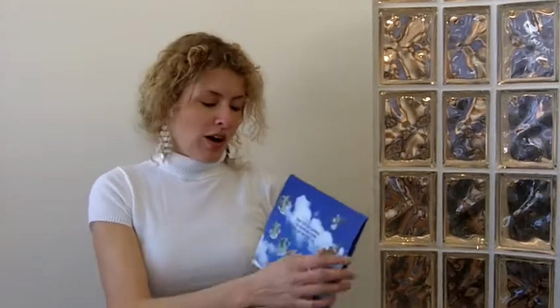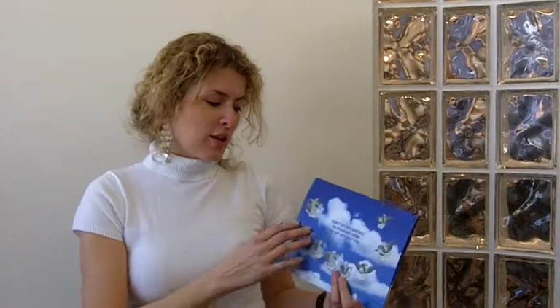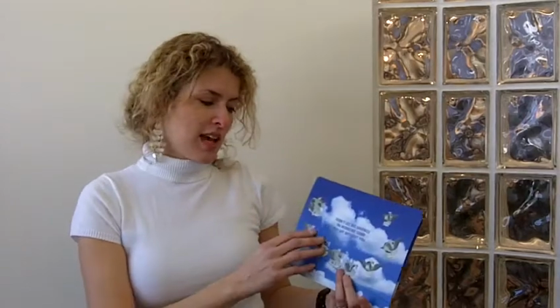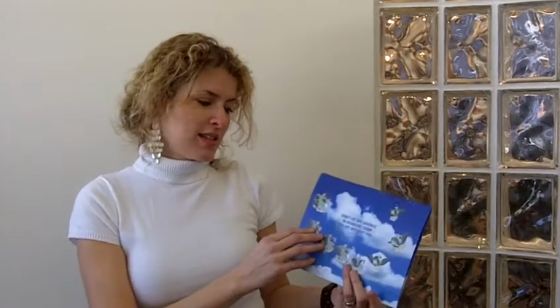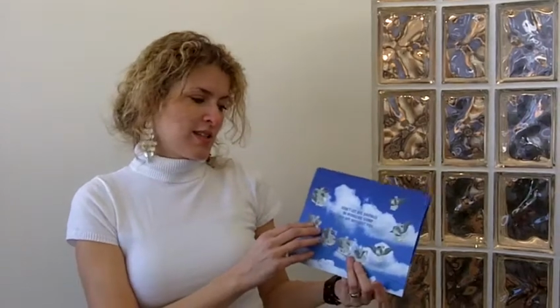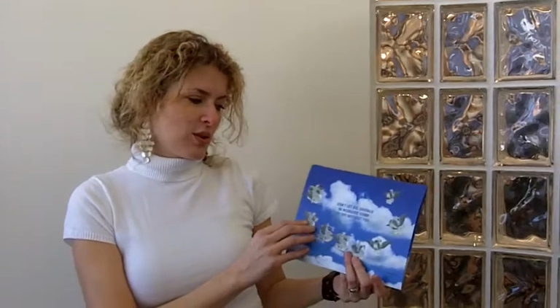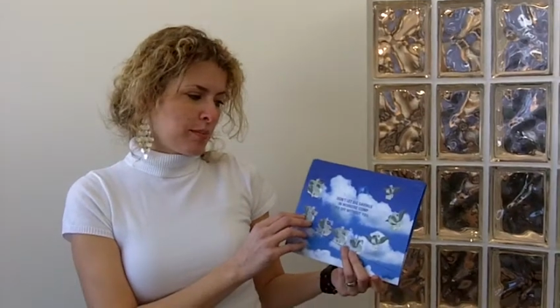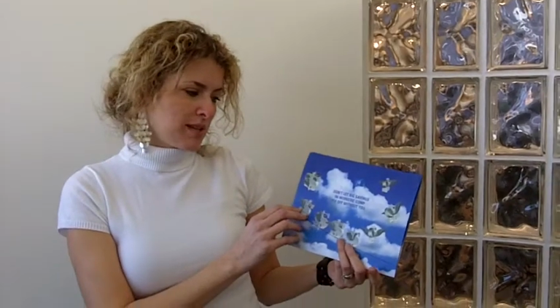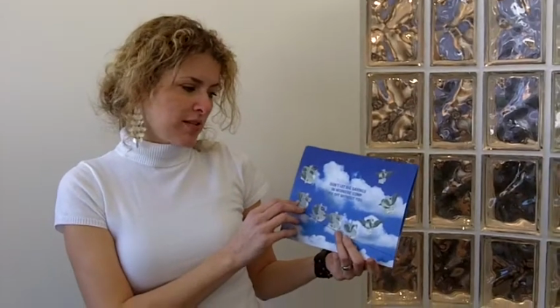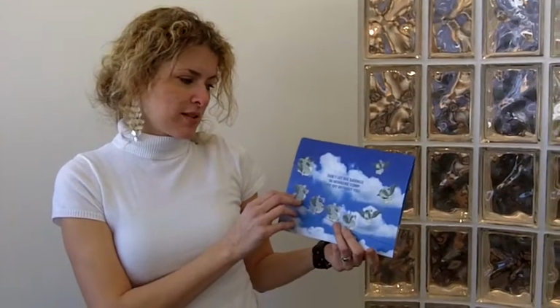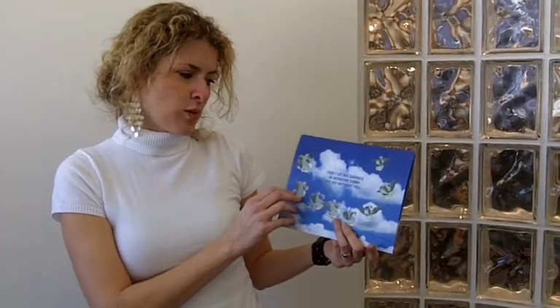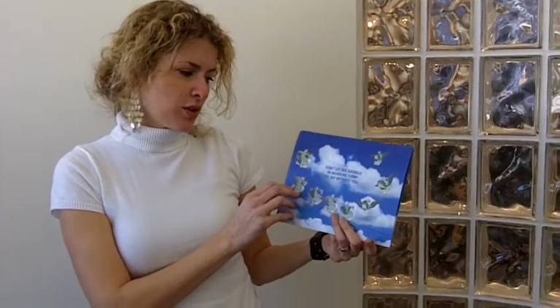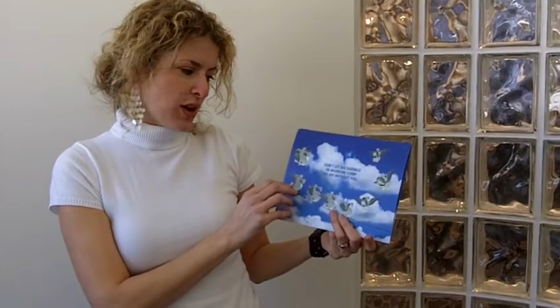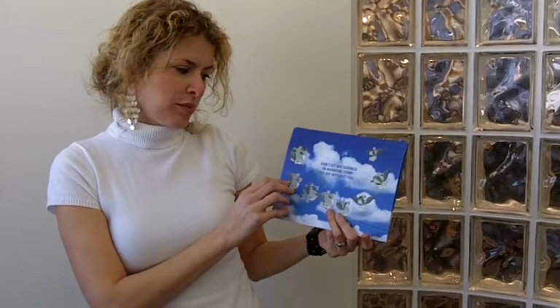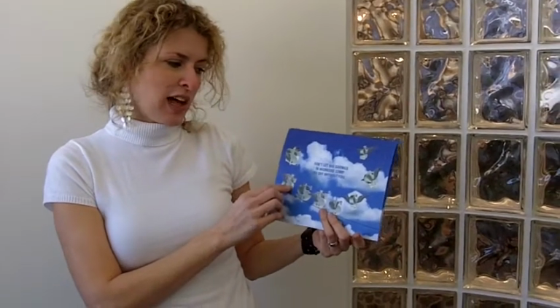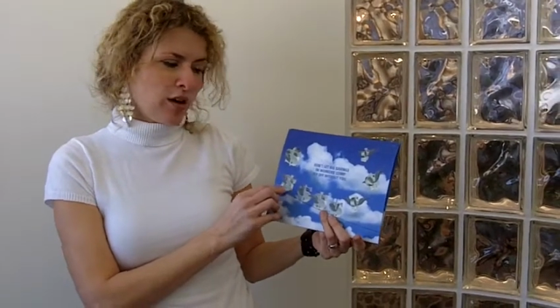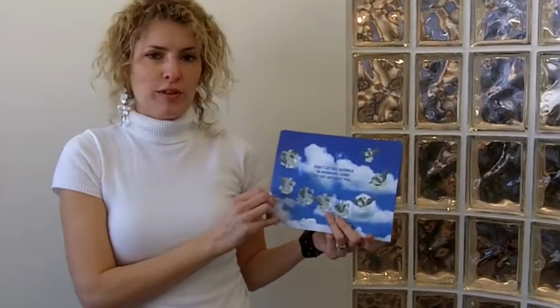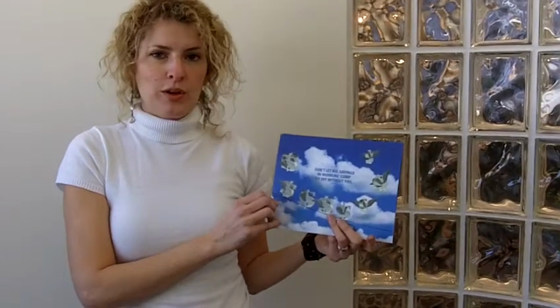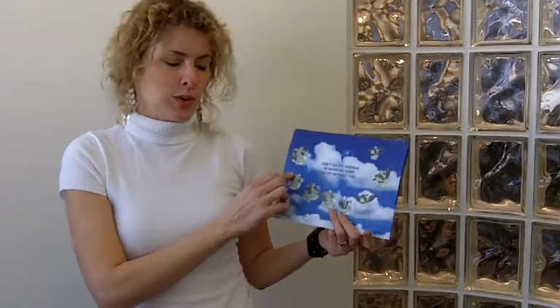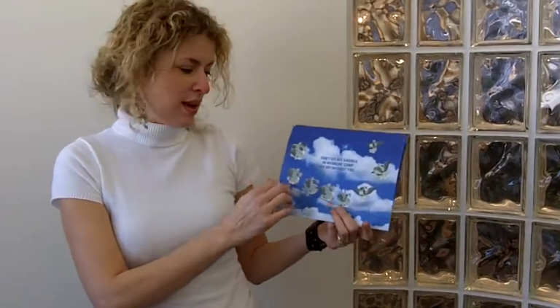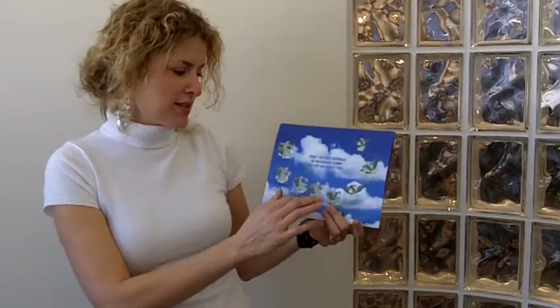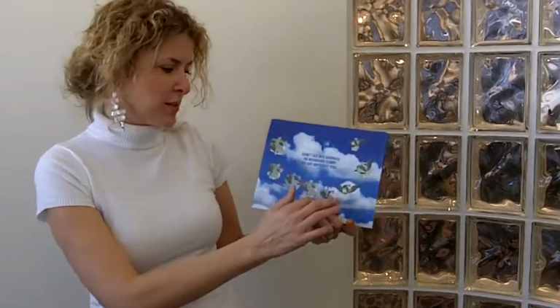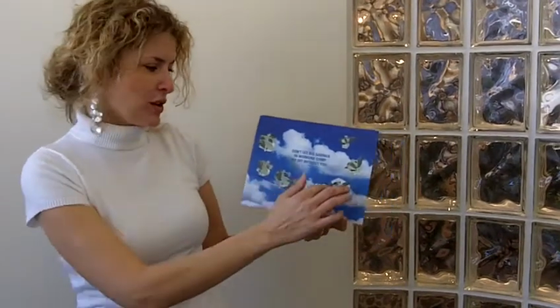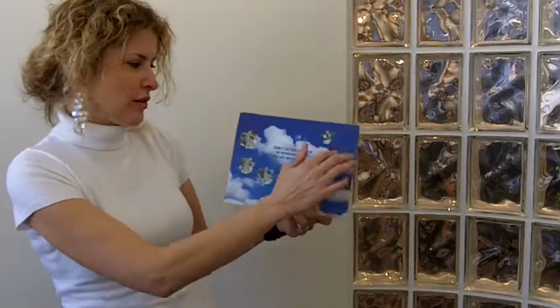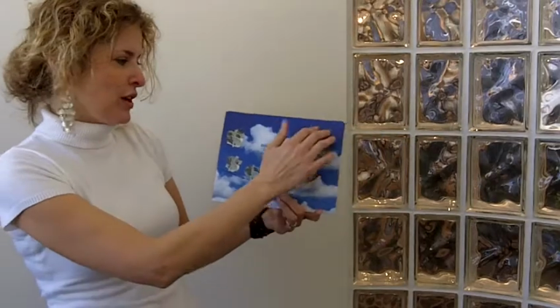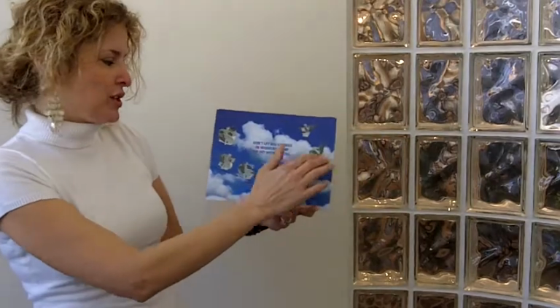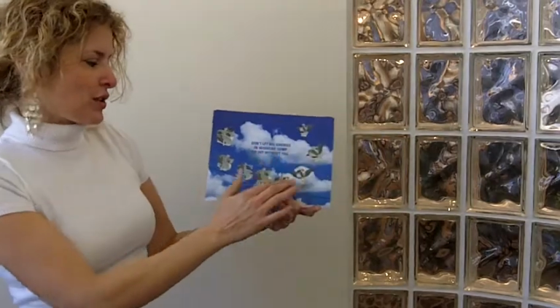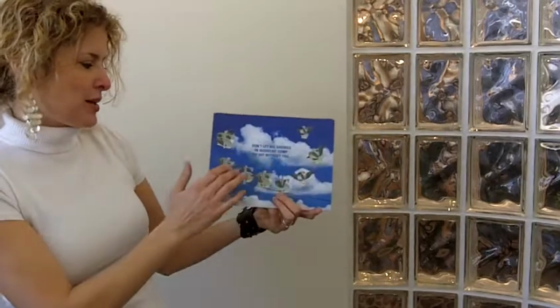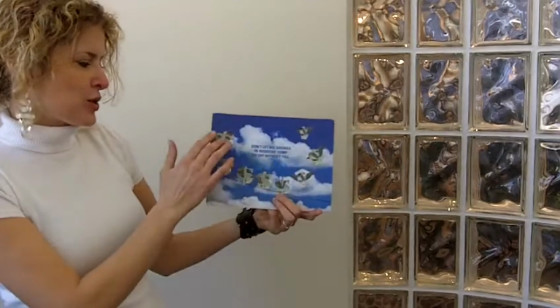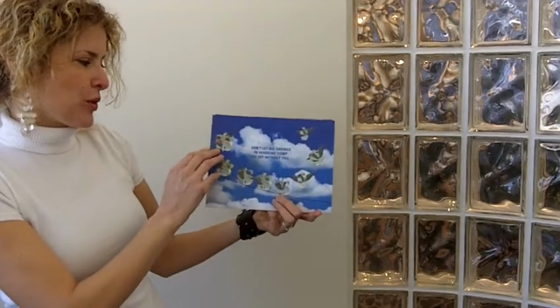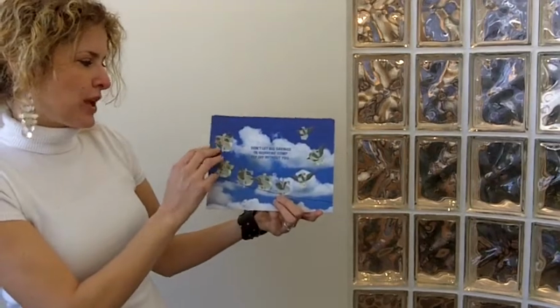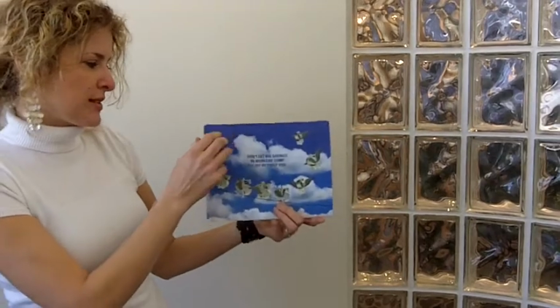On the outside it says, 'Don't let big savings and workers' comp fly off without you.' And you have this image of dollar symbols with wings.